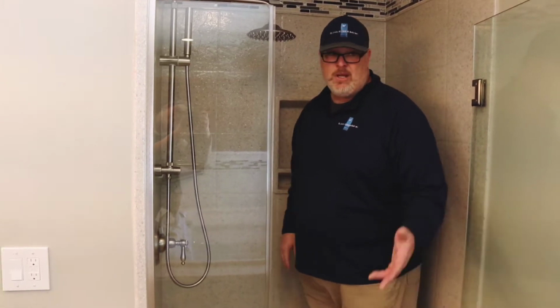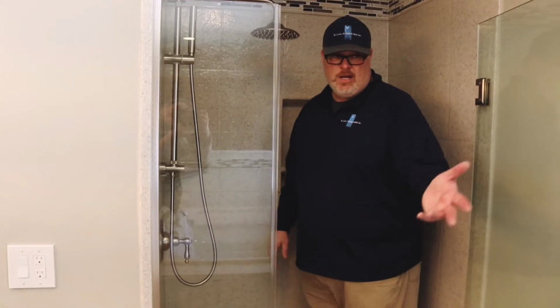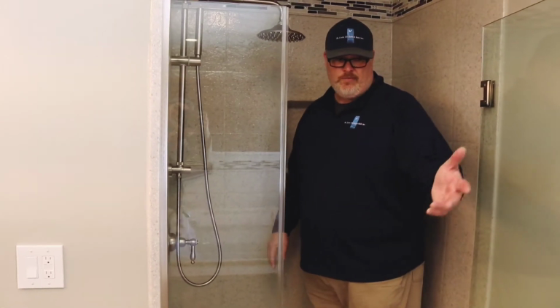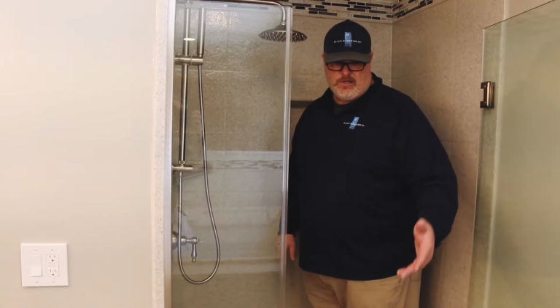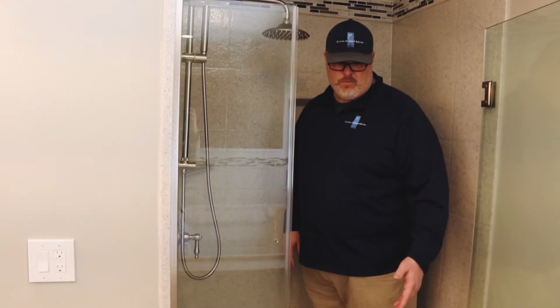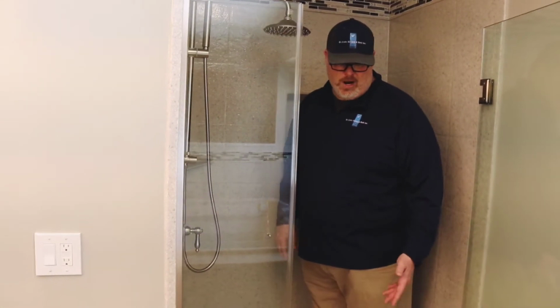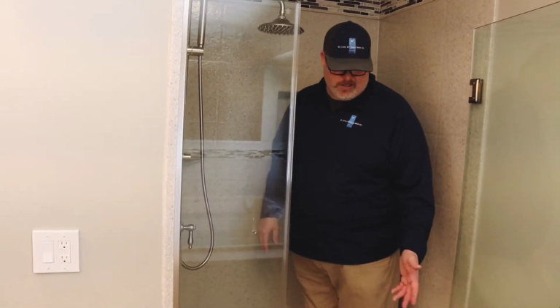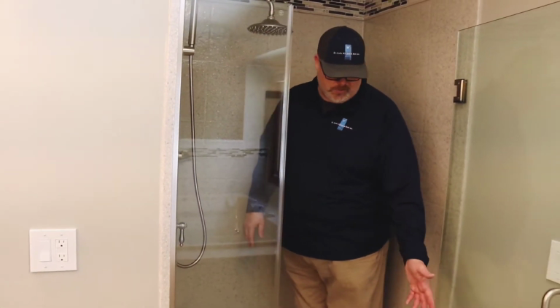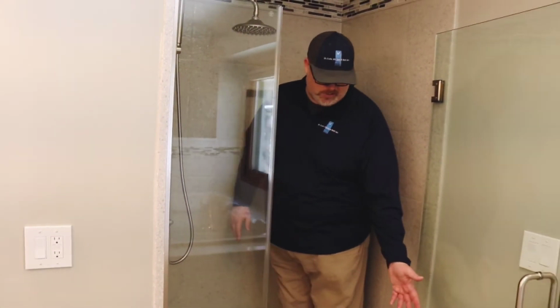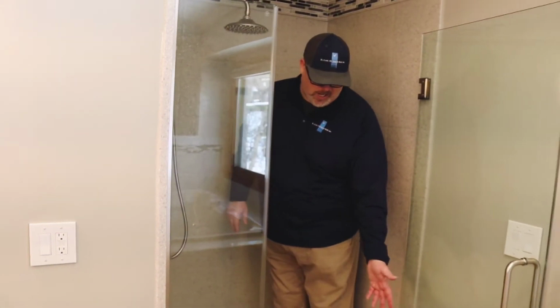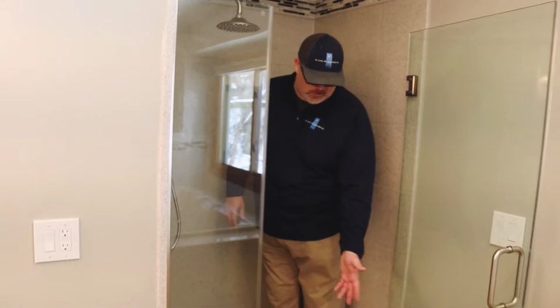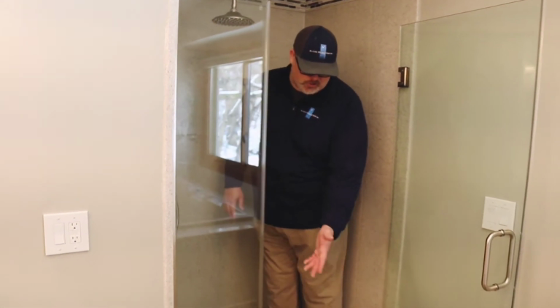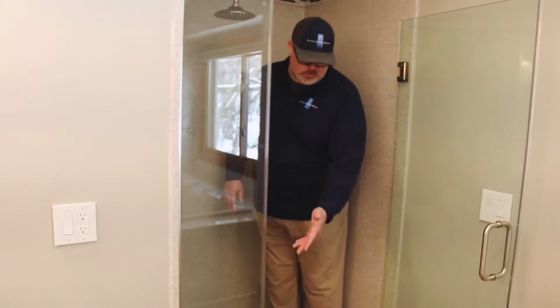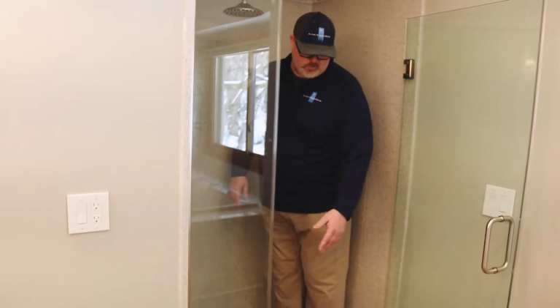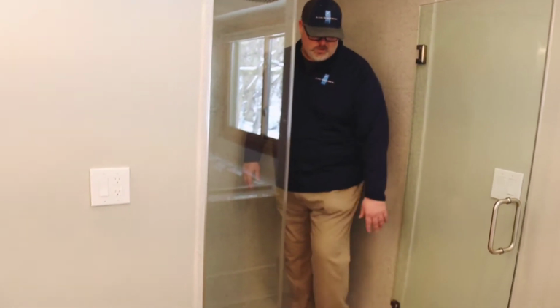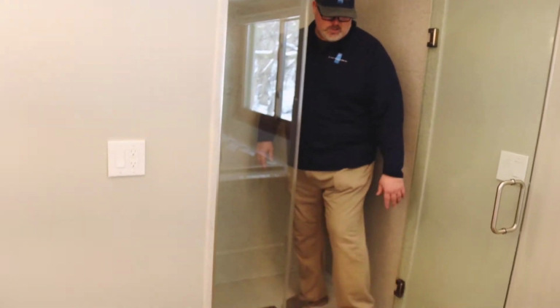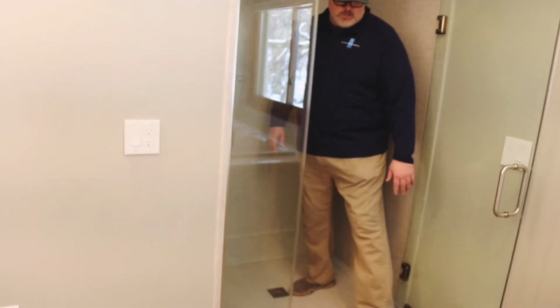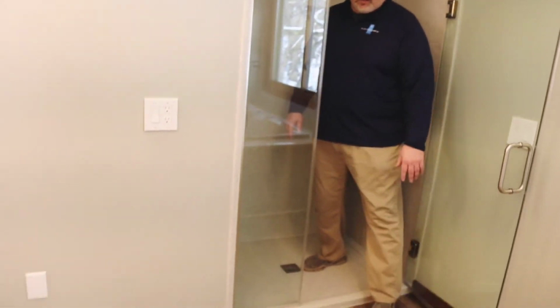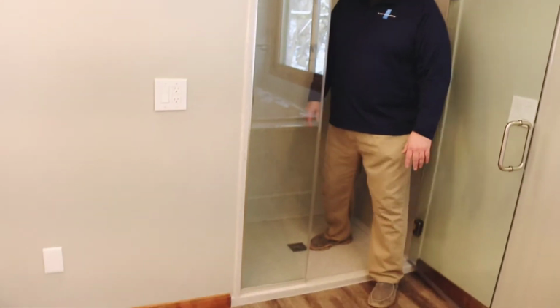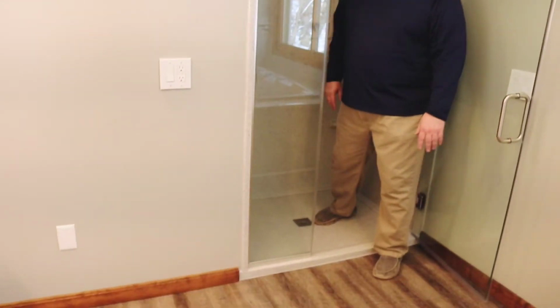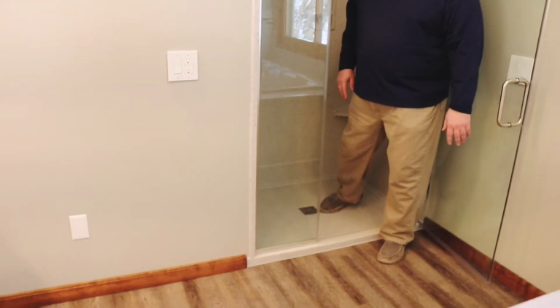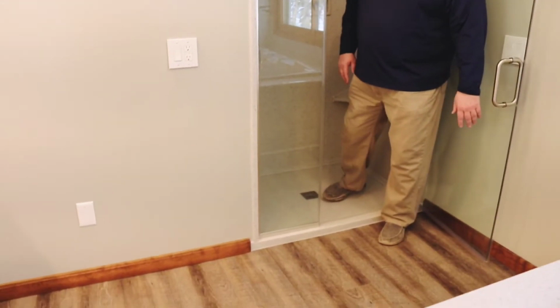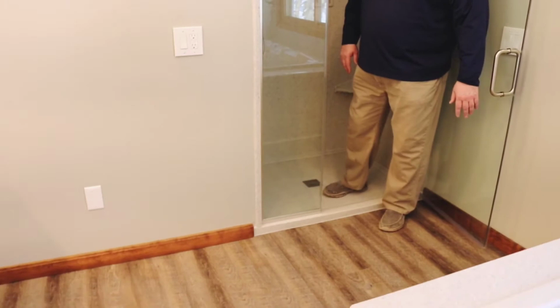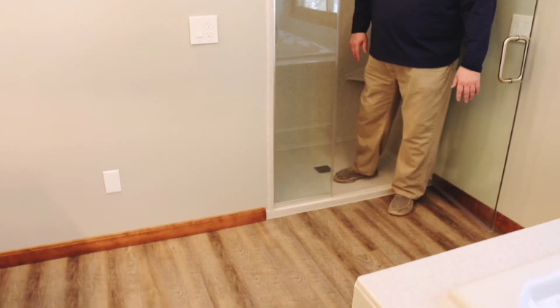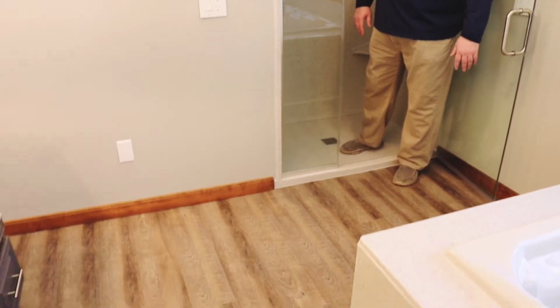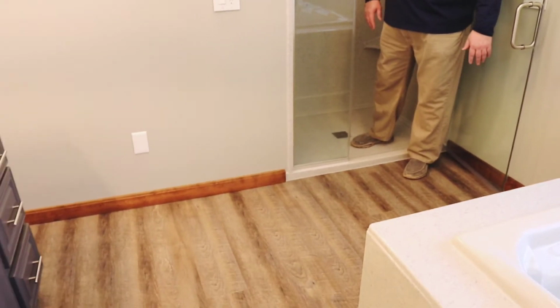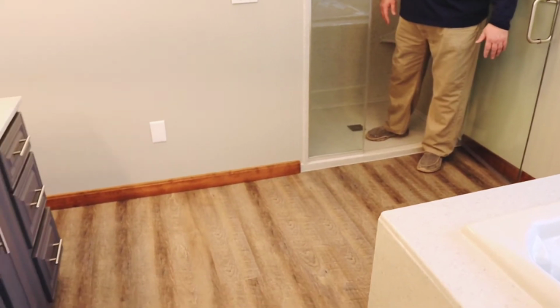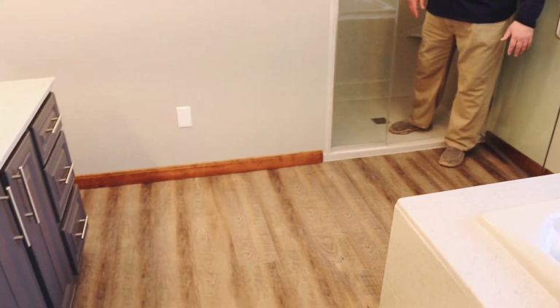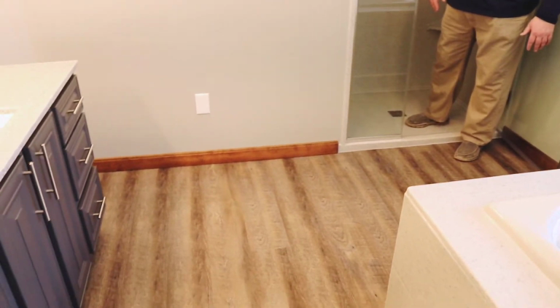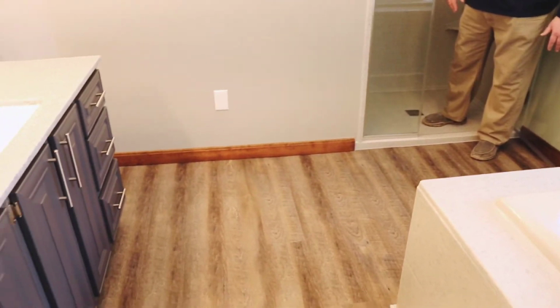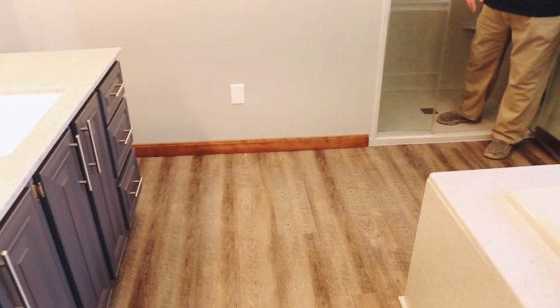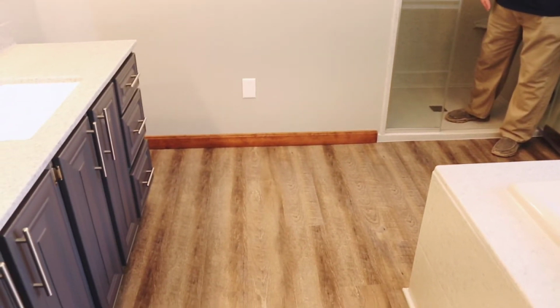If we can walk, we can kind of show you the luxury vinyl flooring that we chose for this project.